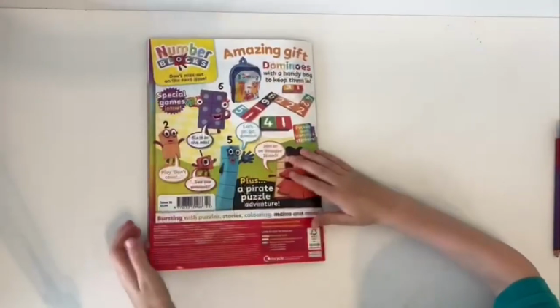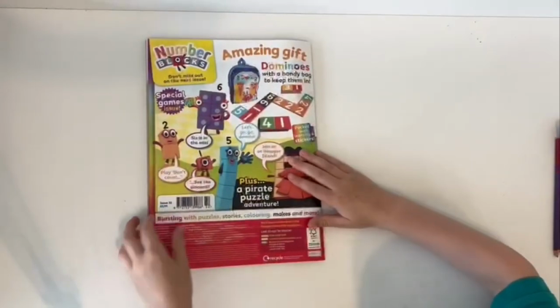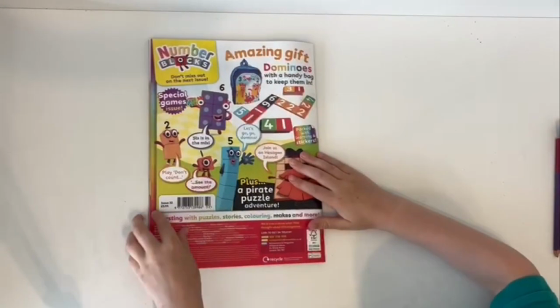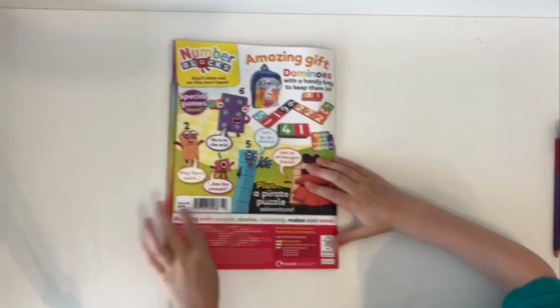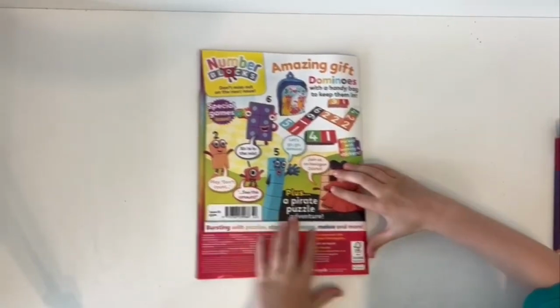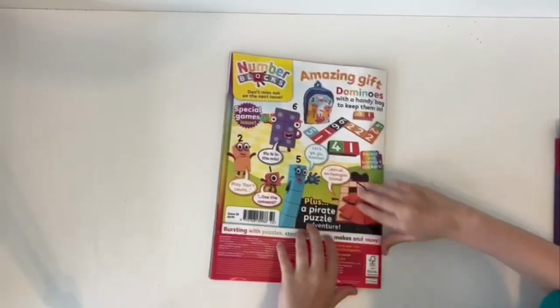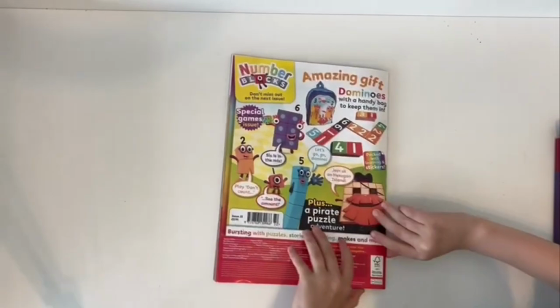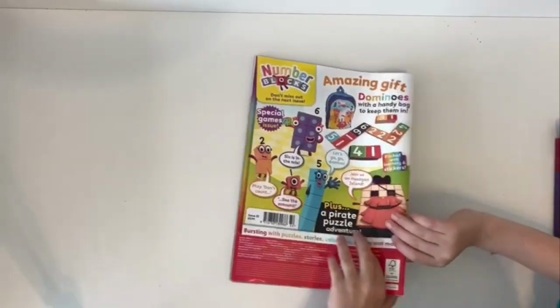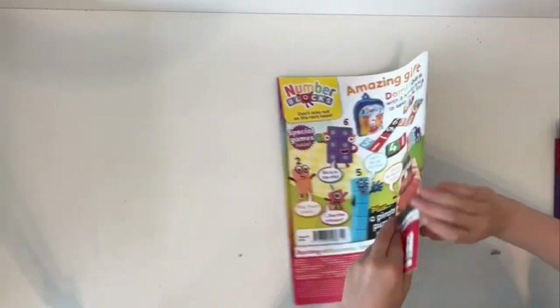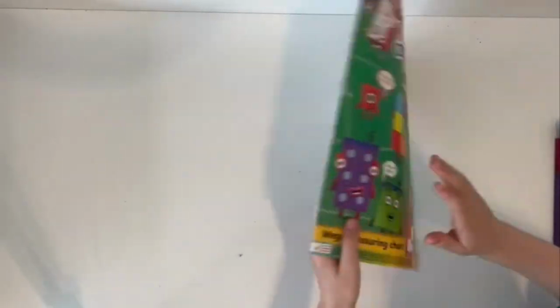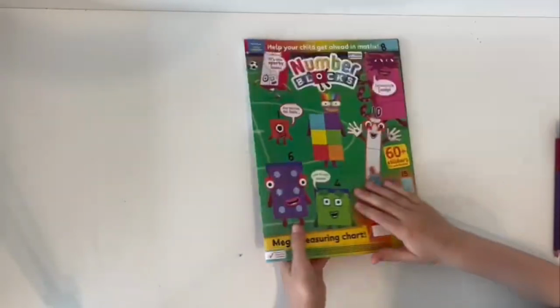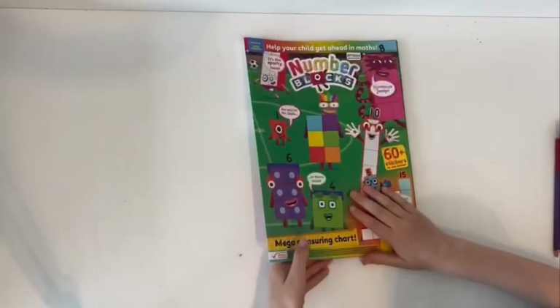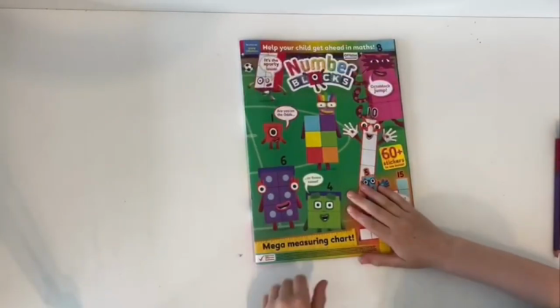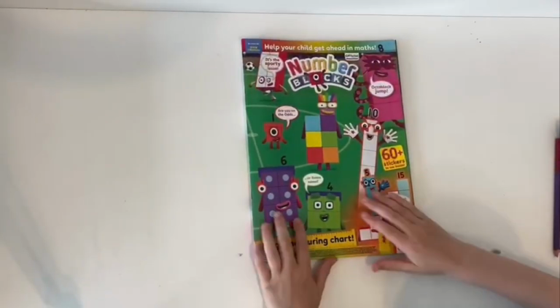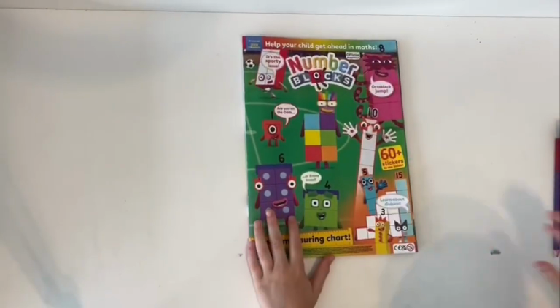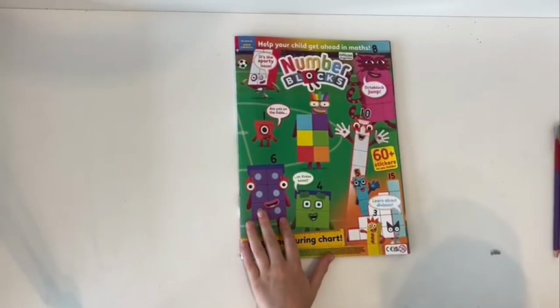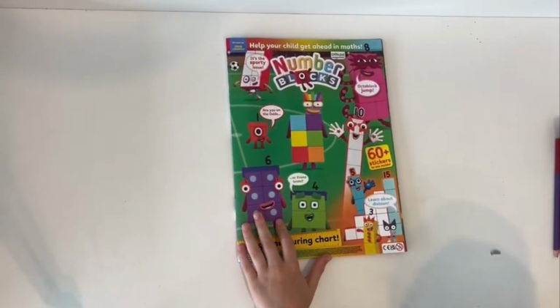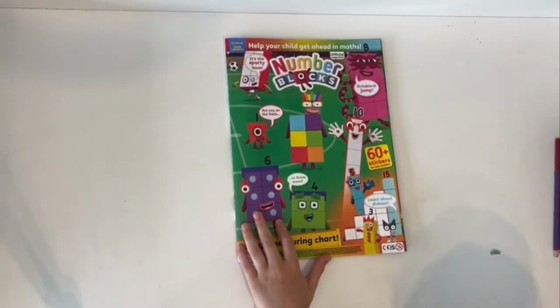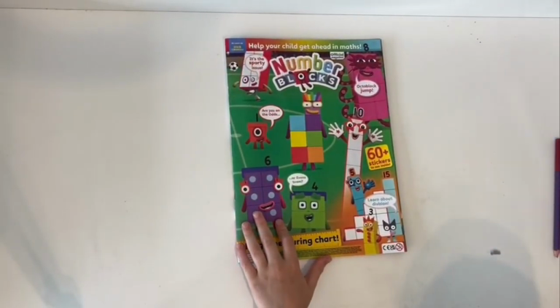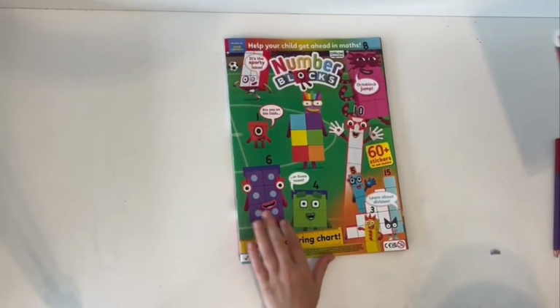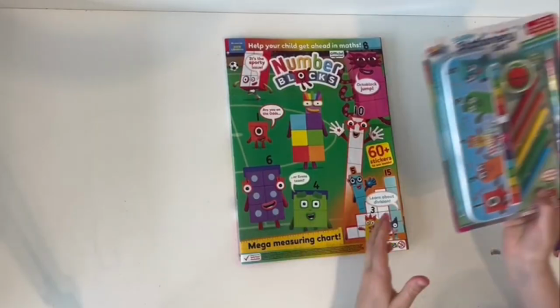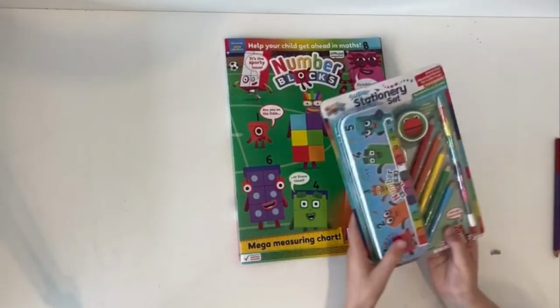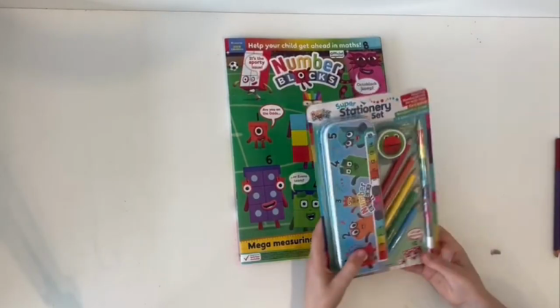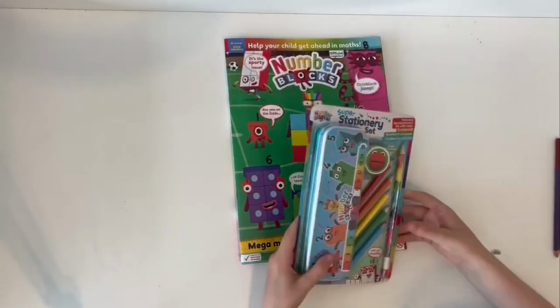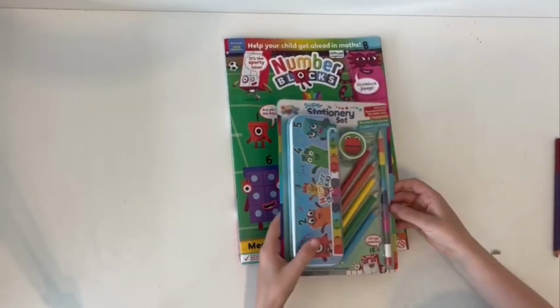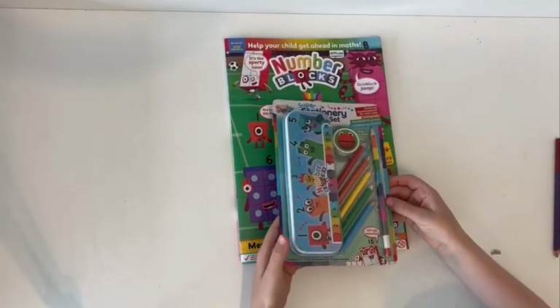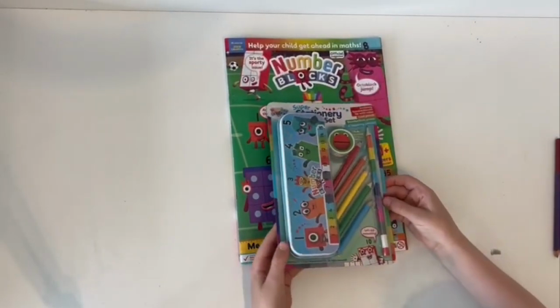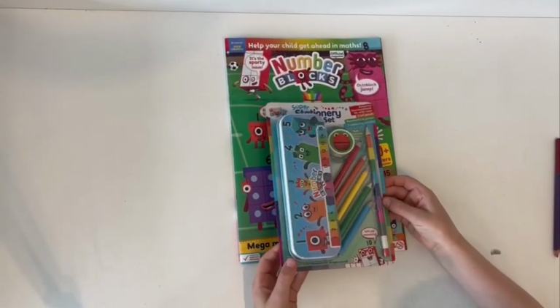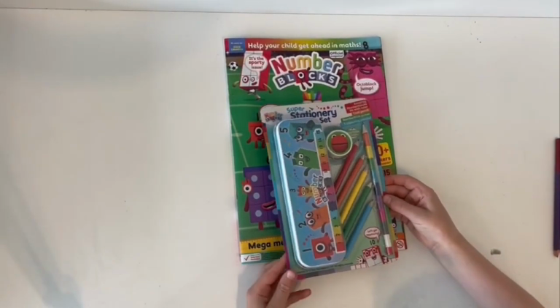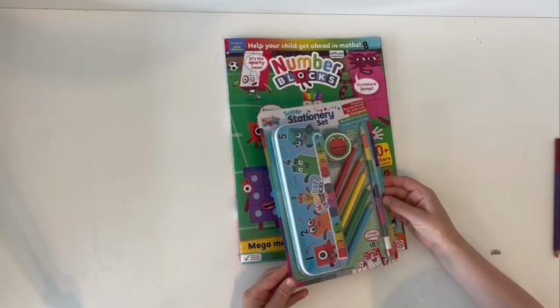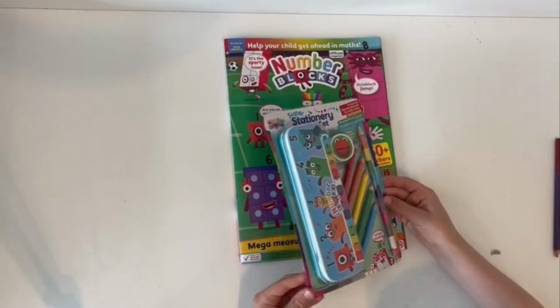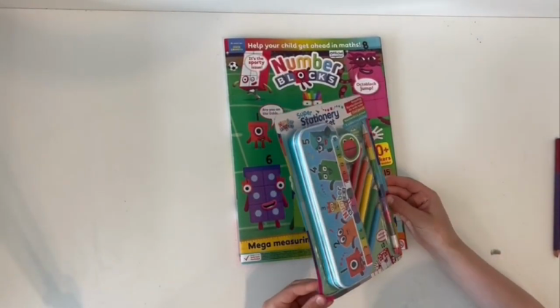That's the end of the magazine! Now let me show you the super stationery set.